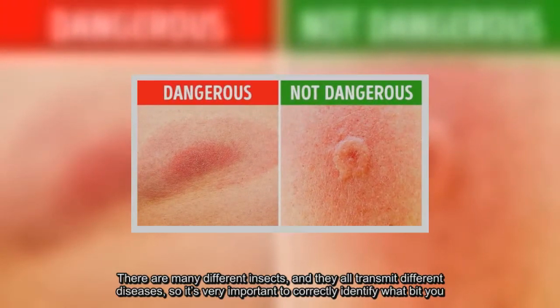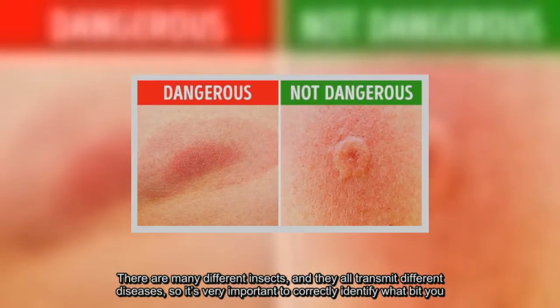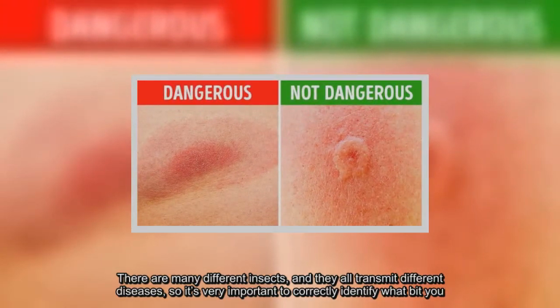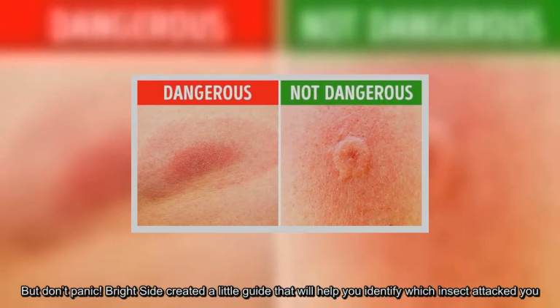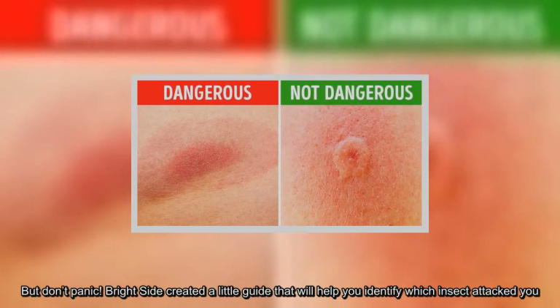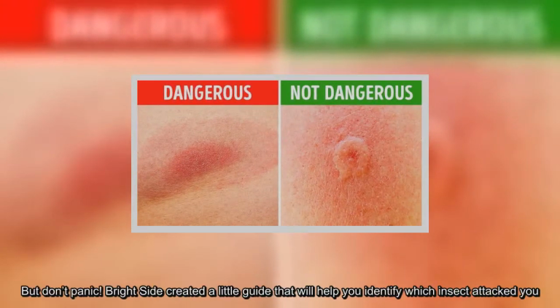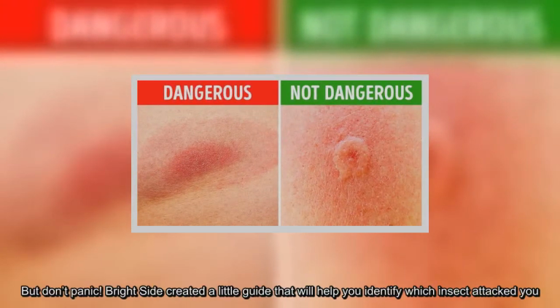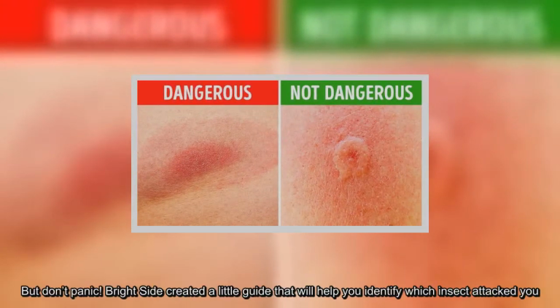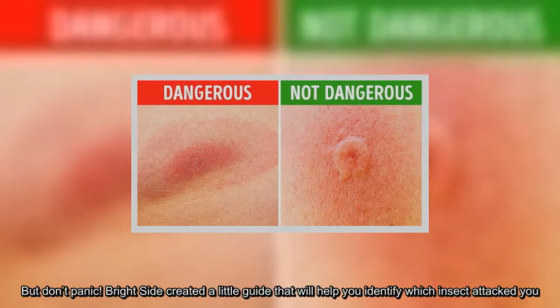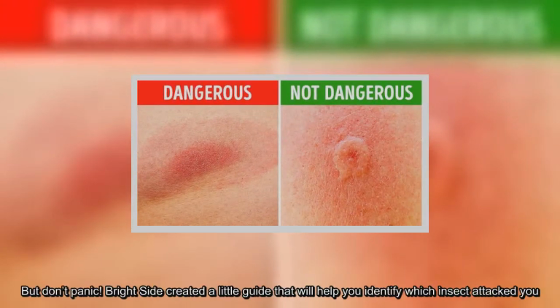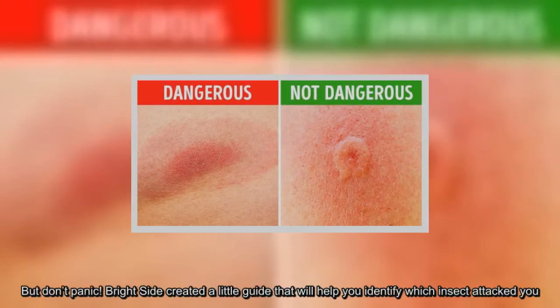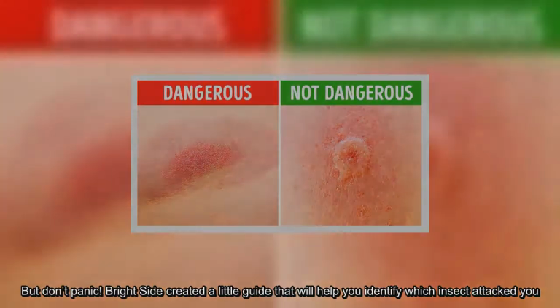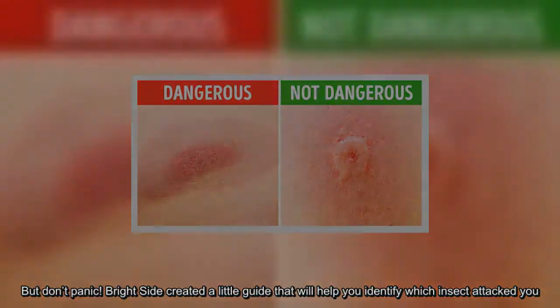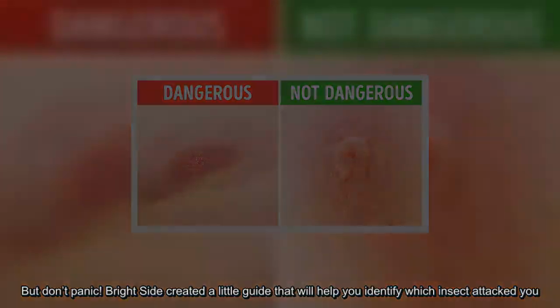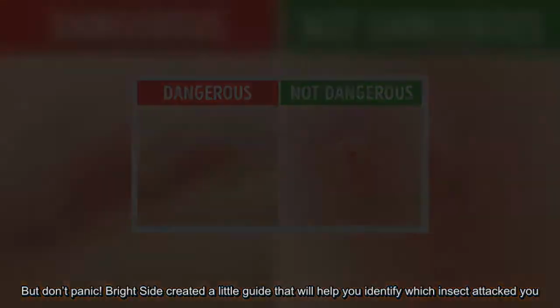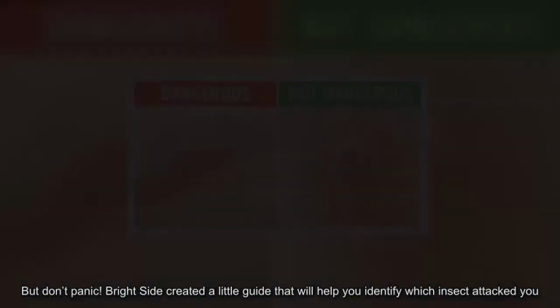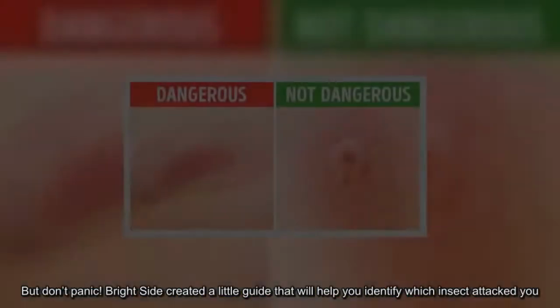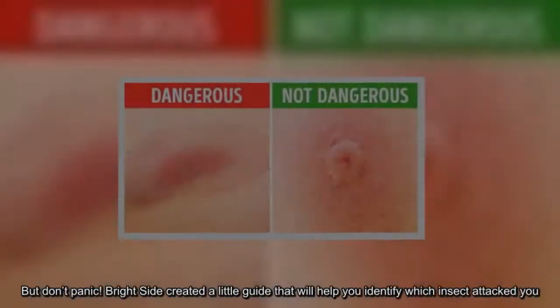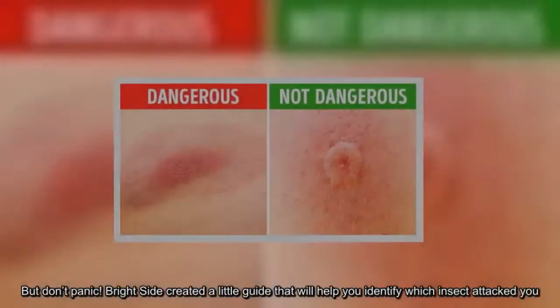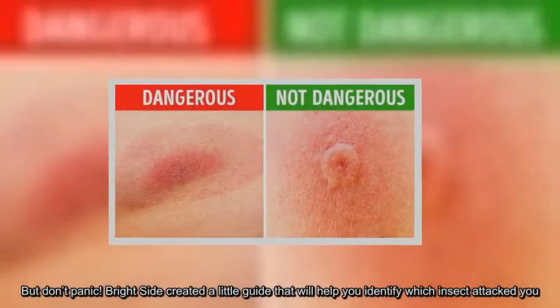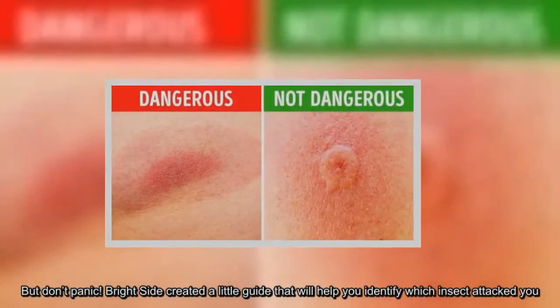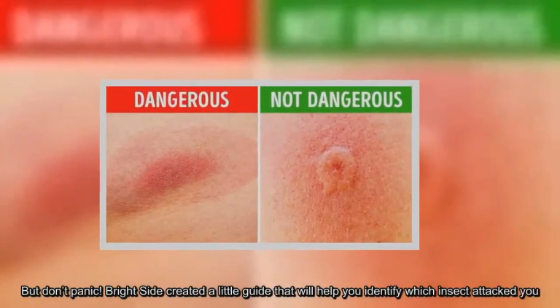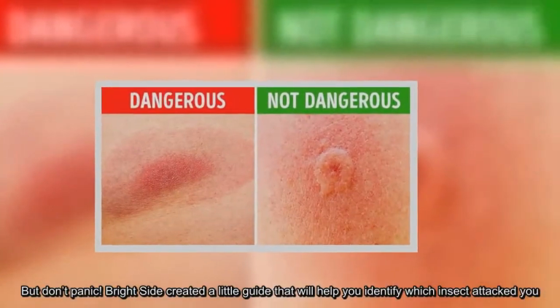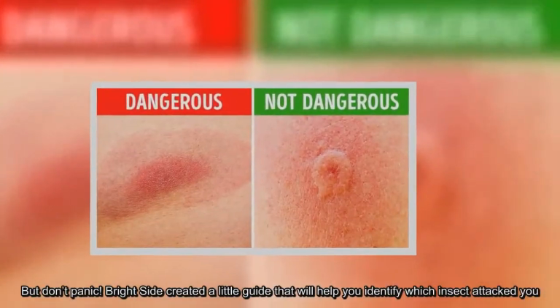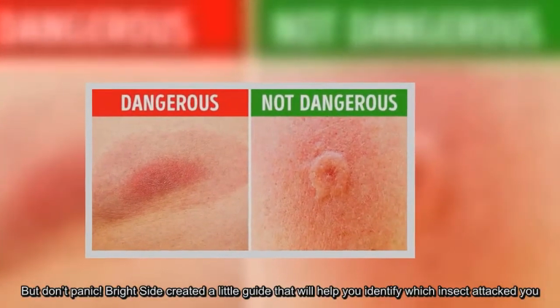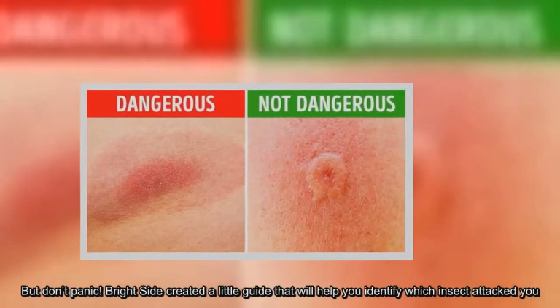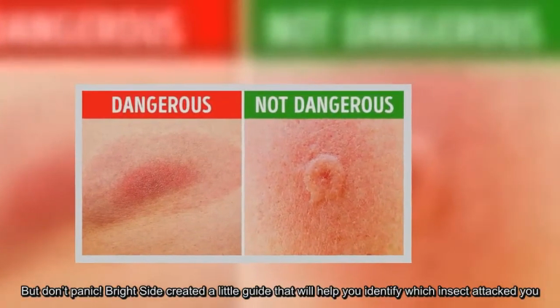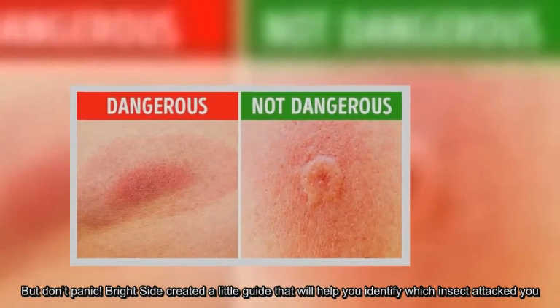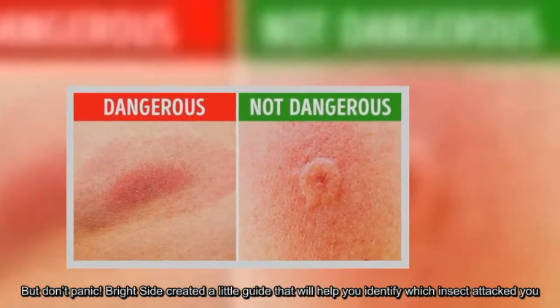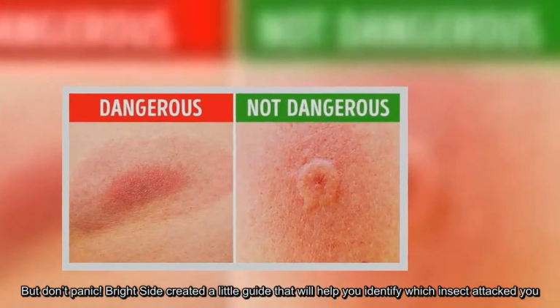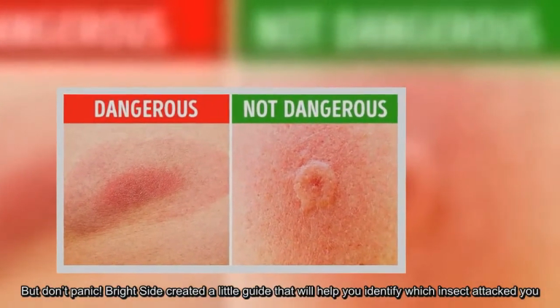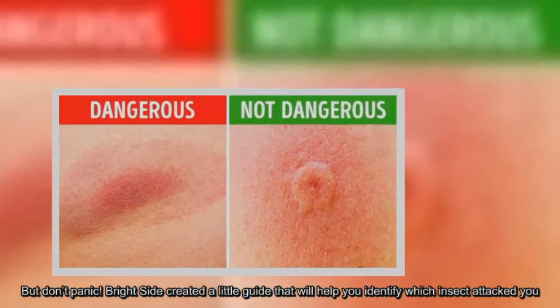But don't panic. Brightside created a little guide that will help you identify which insect attacked you.